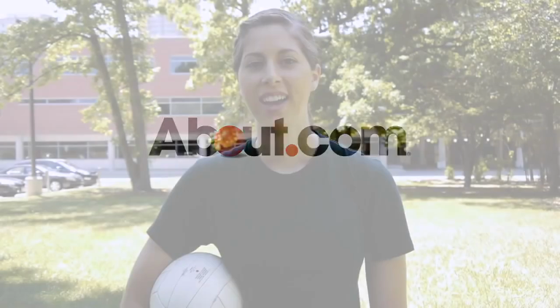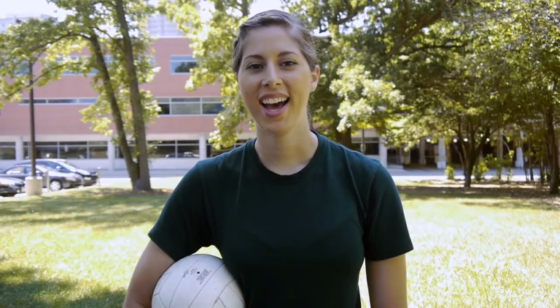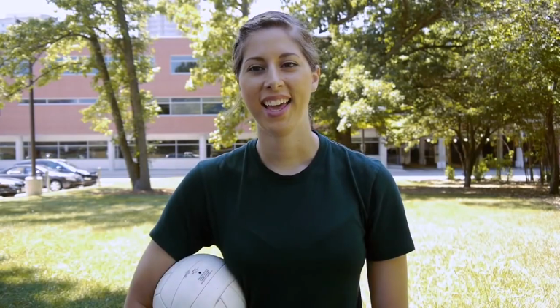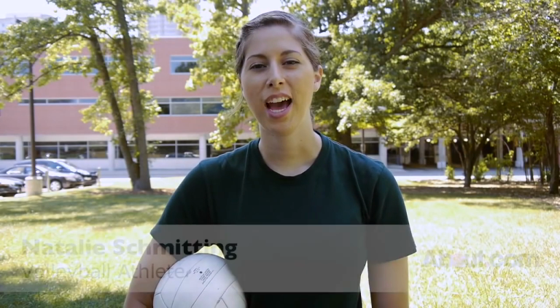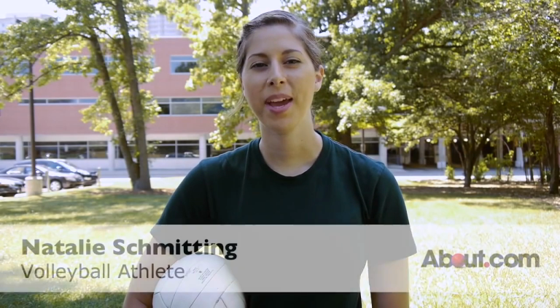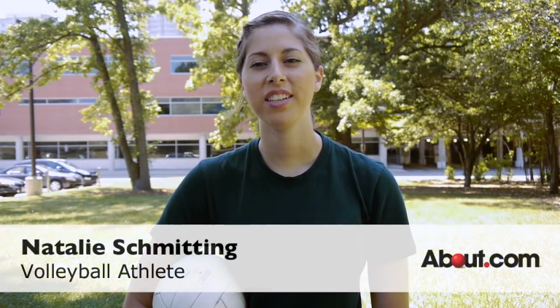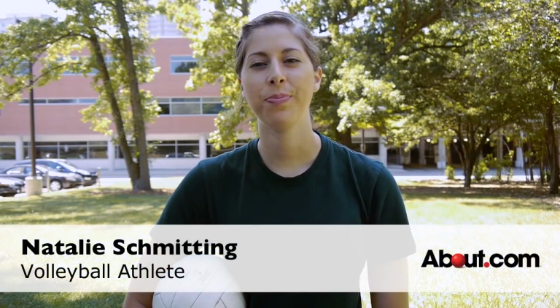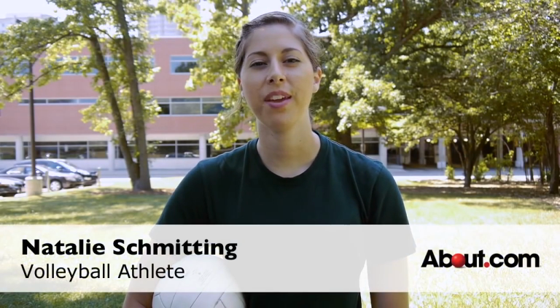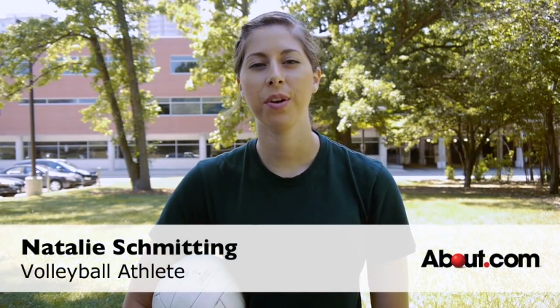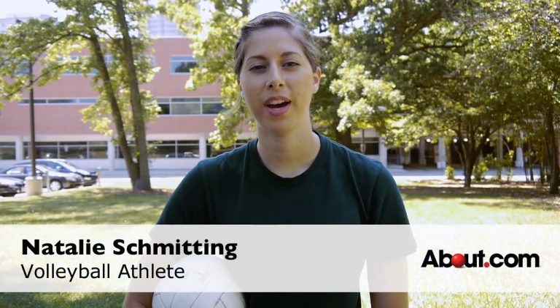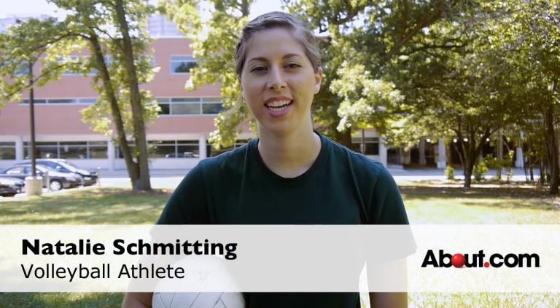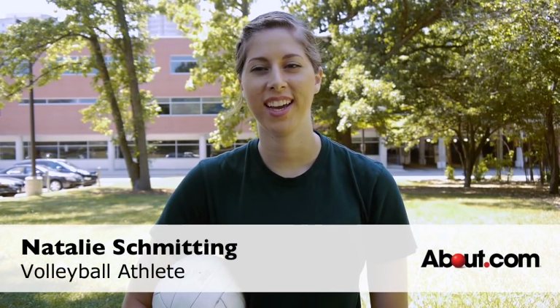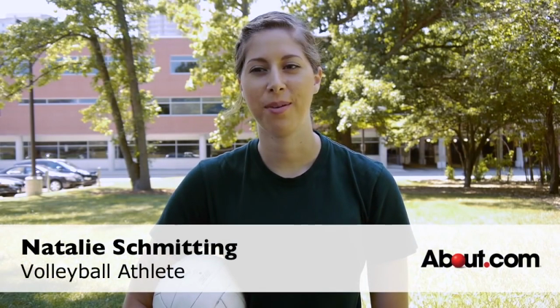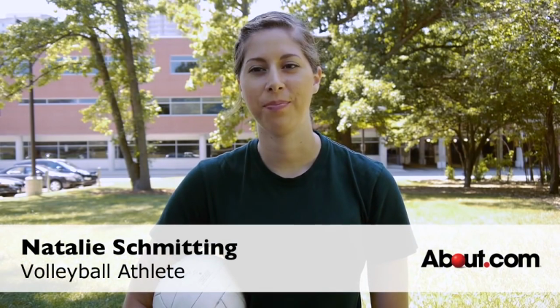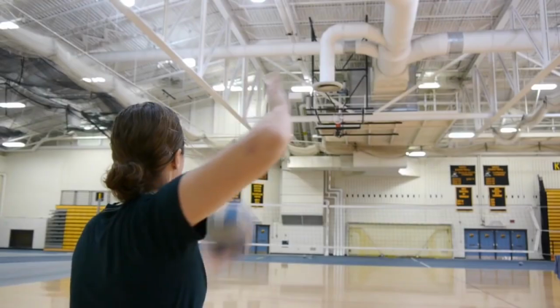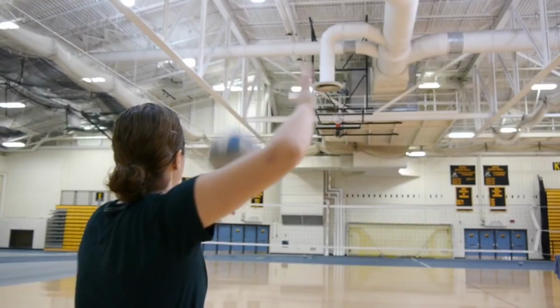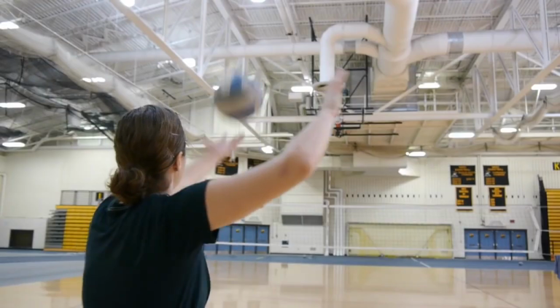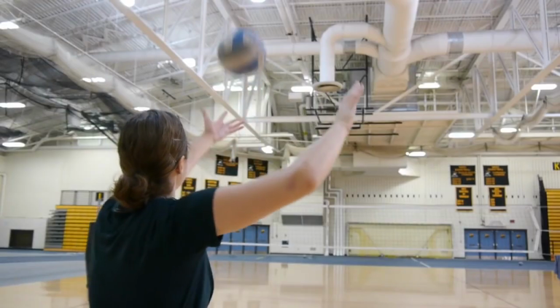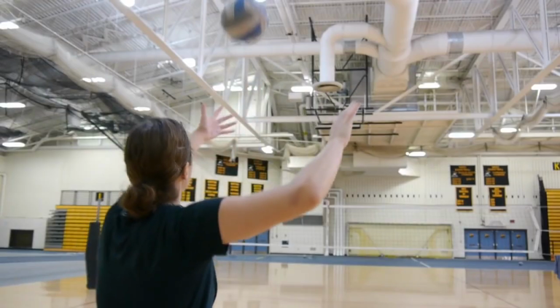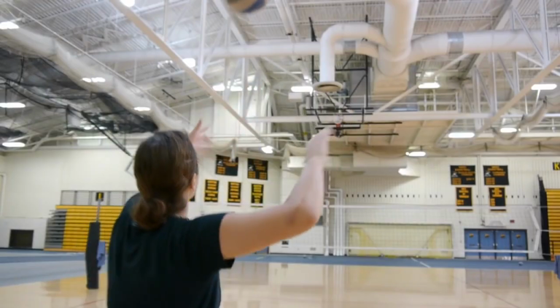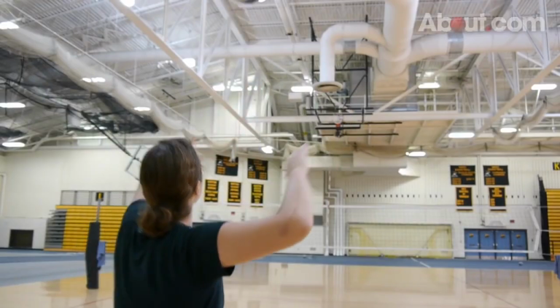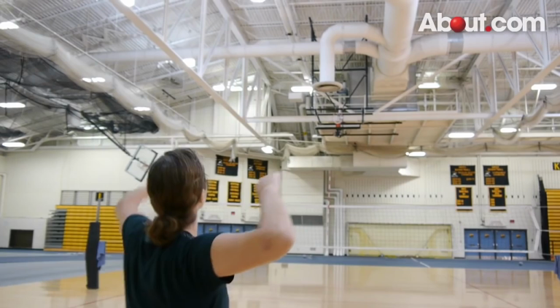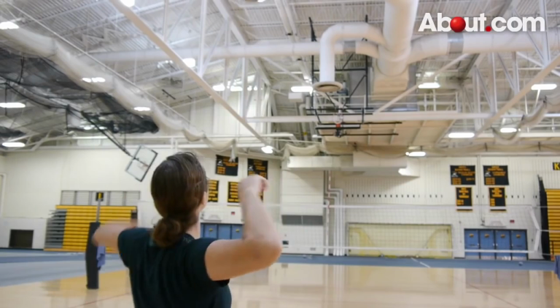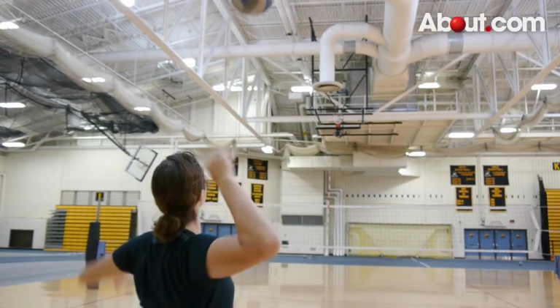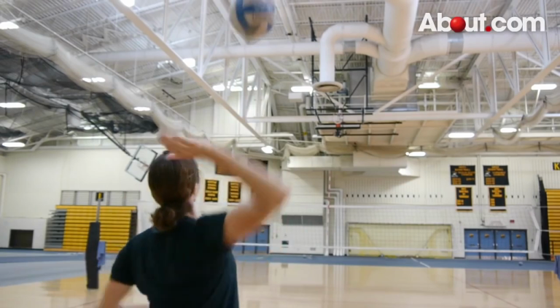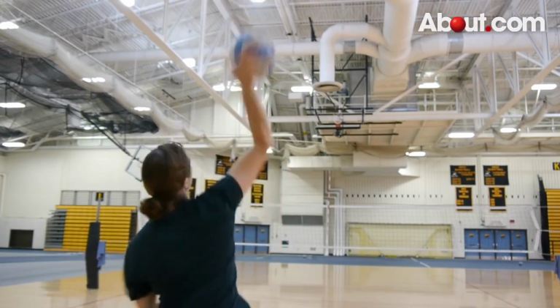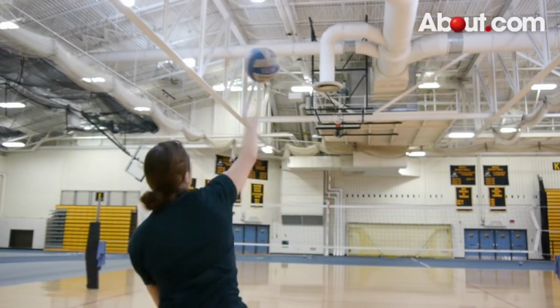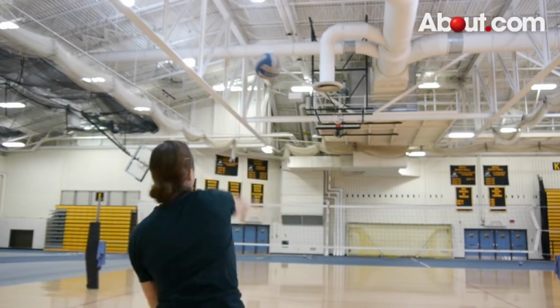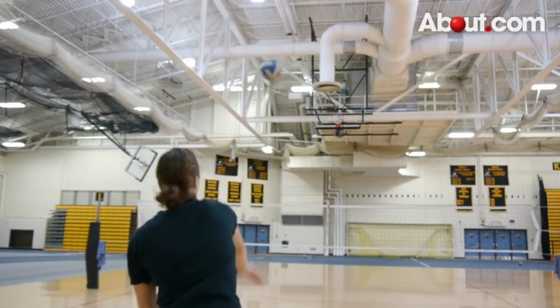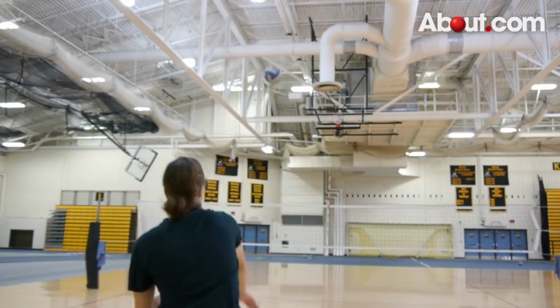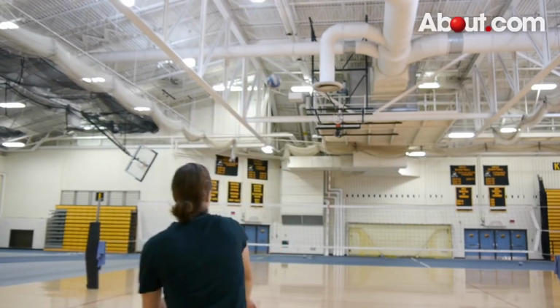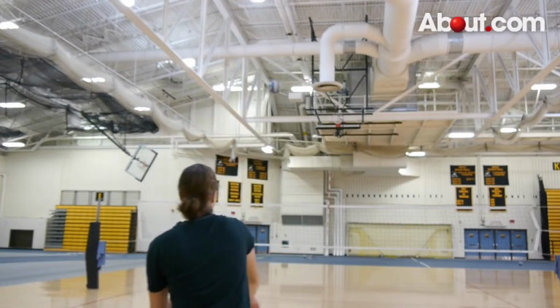Hi, I'm Natalie Schmidting for About.com. In this video, you will learn how to do an overhand volleyball serve.